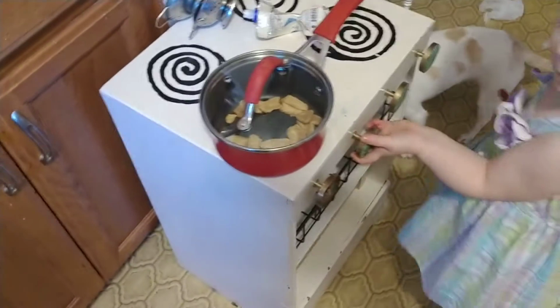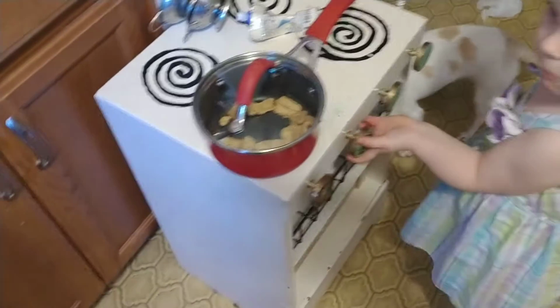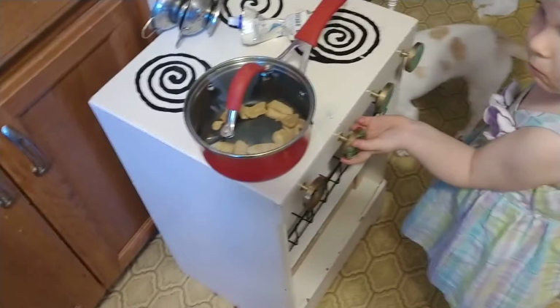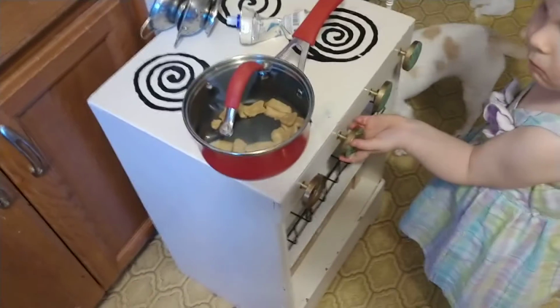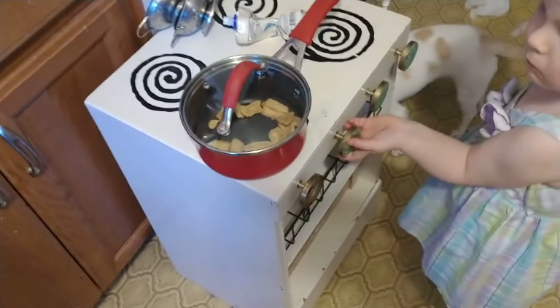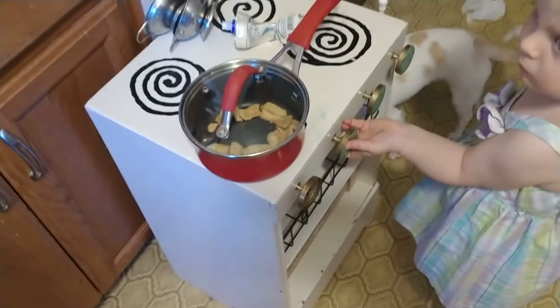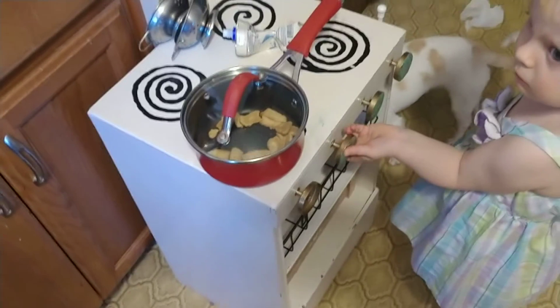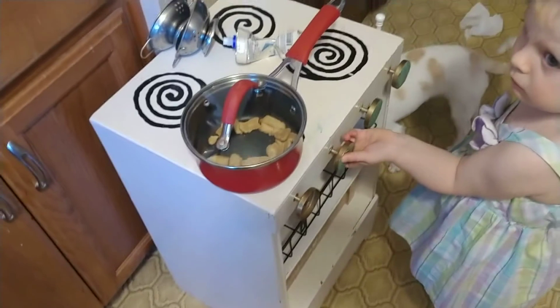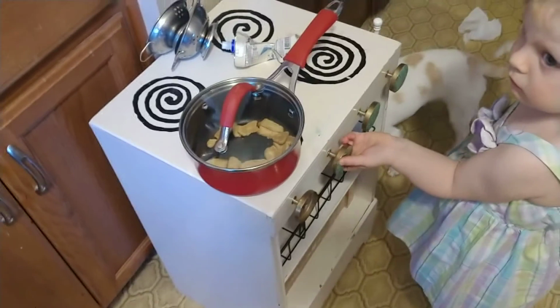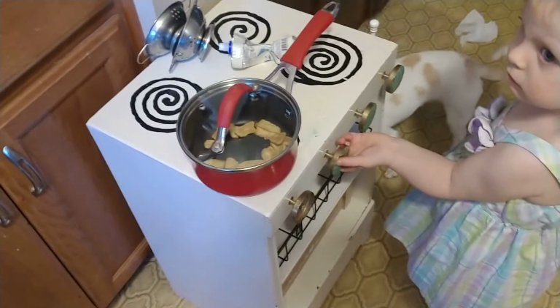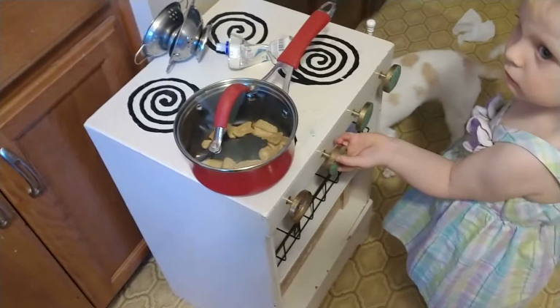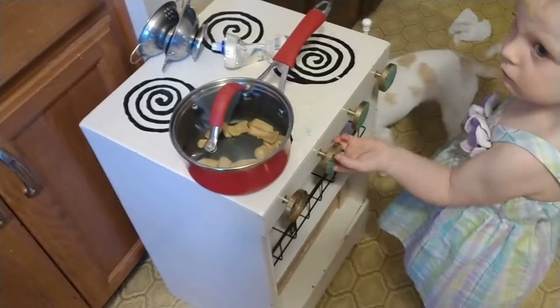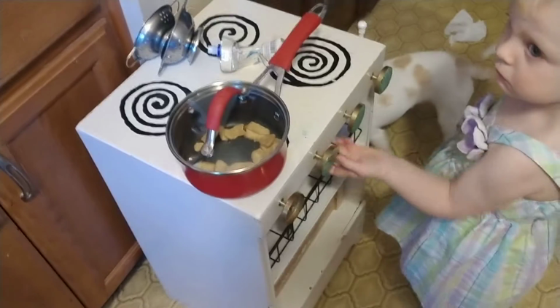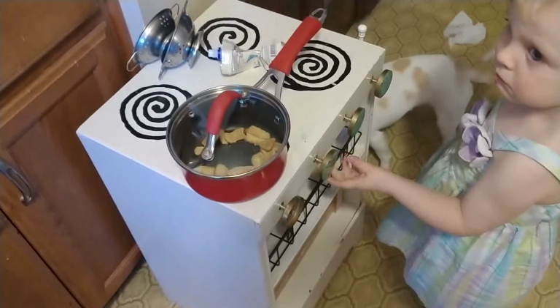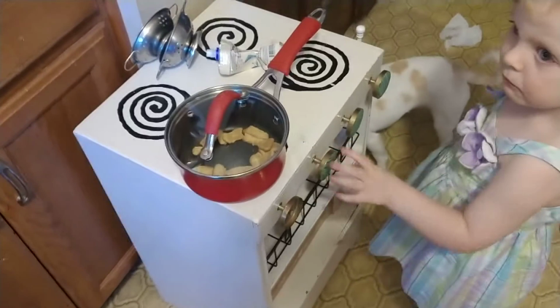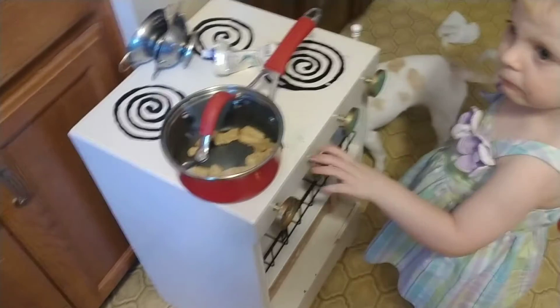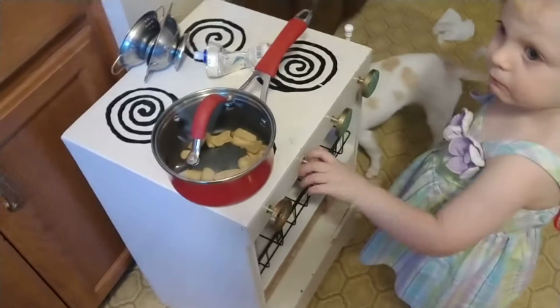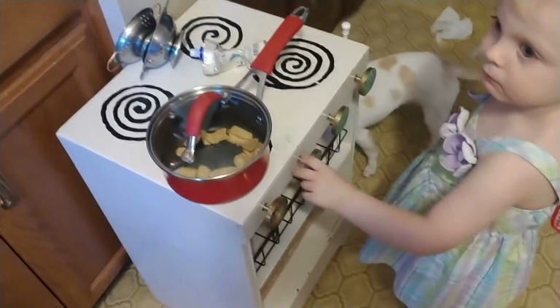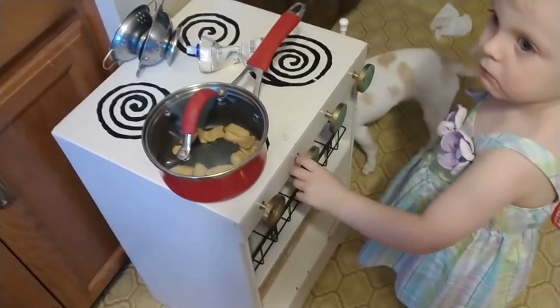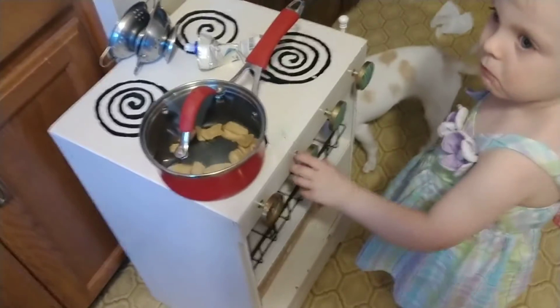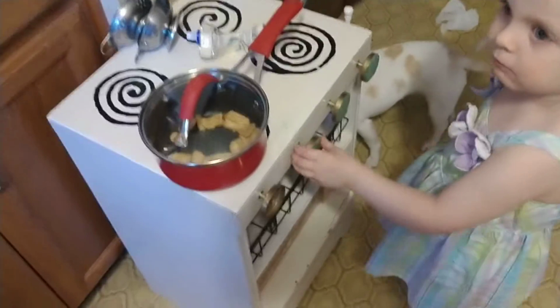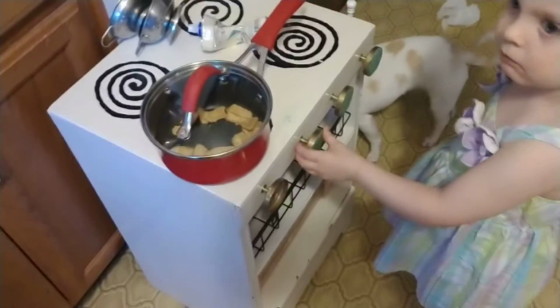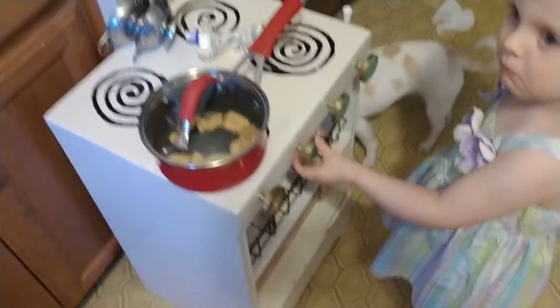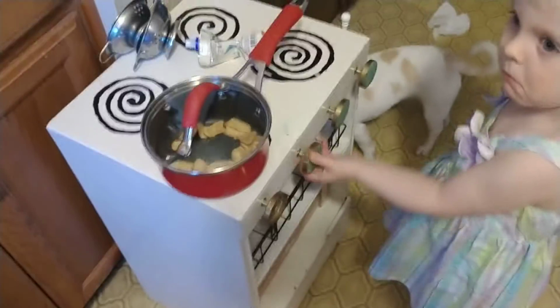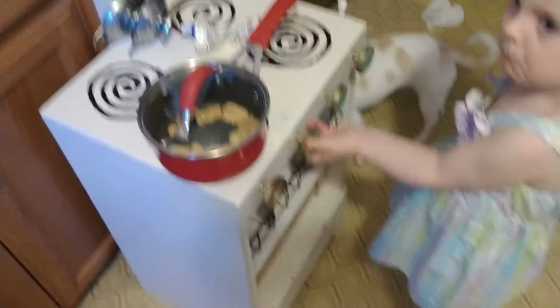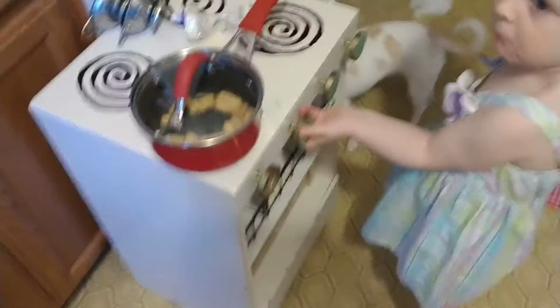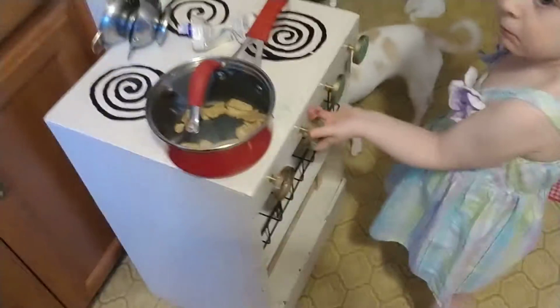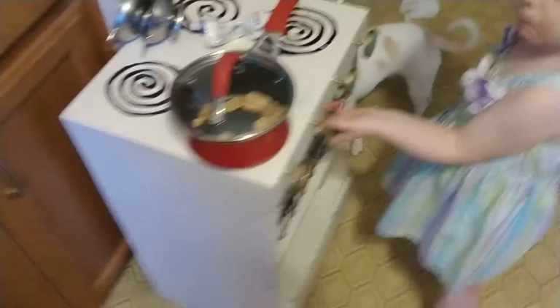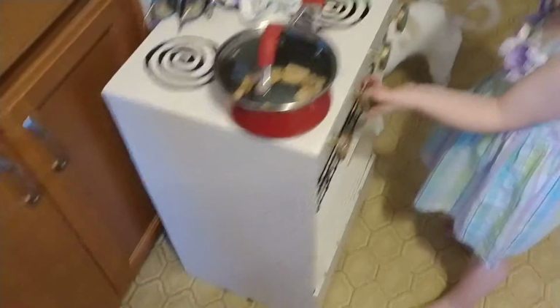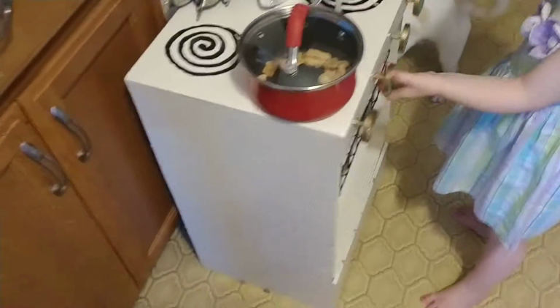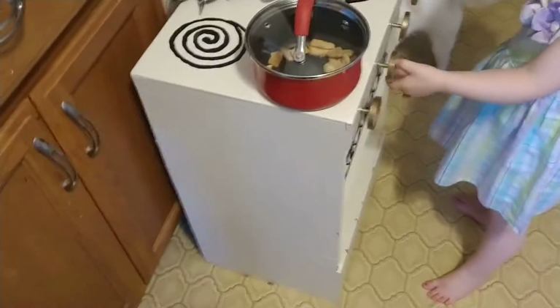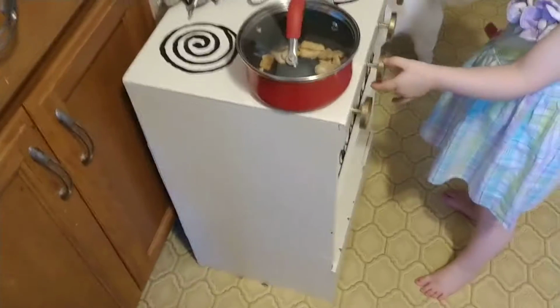Mama's stove is making noise, I know. You cooking these animal crackers, huh?